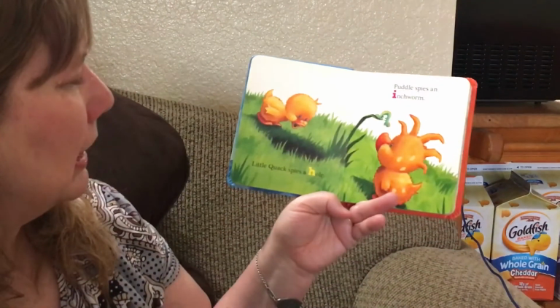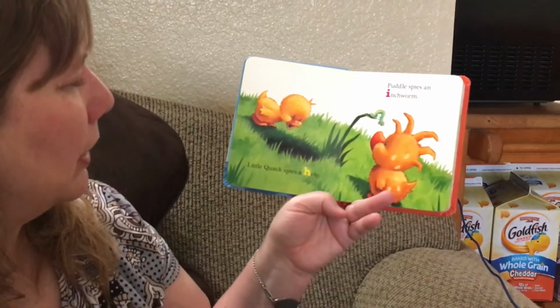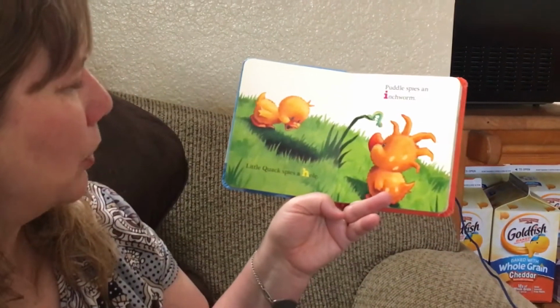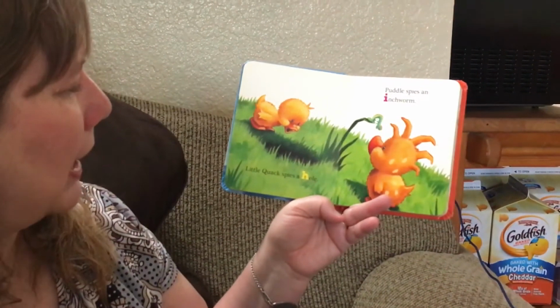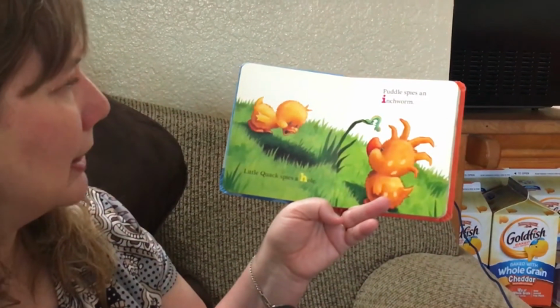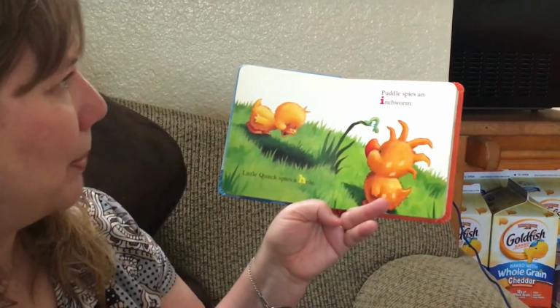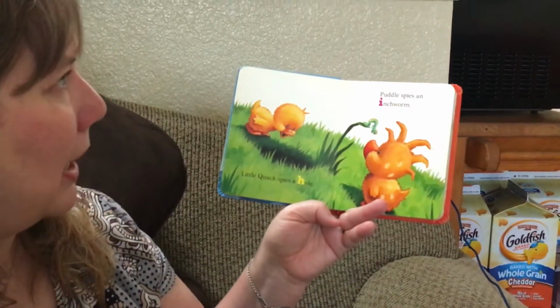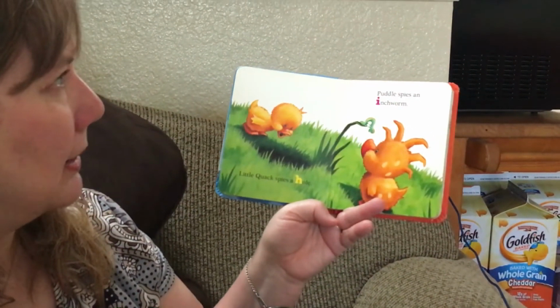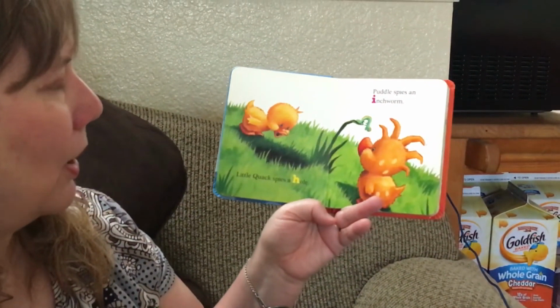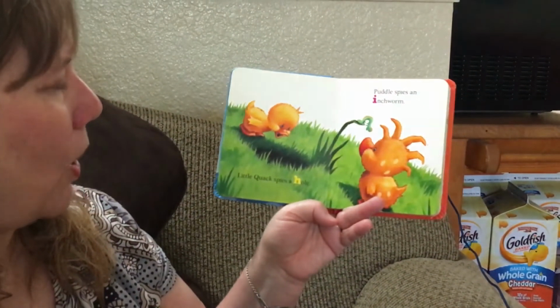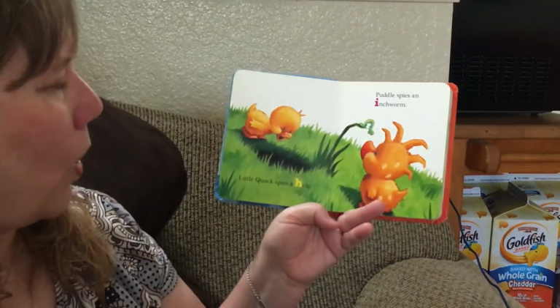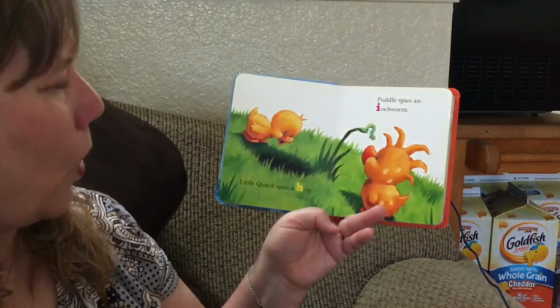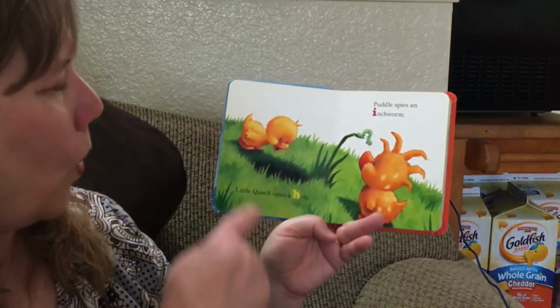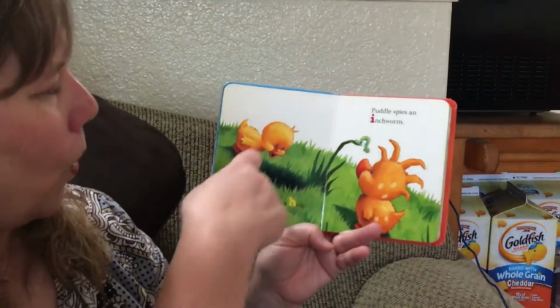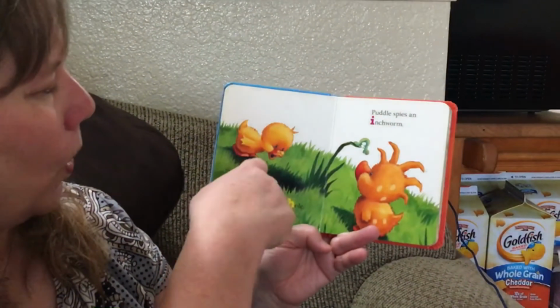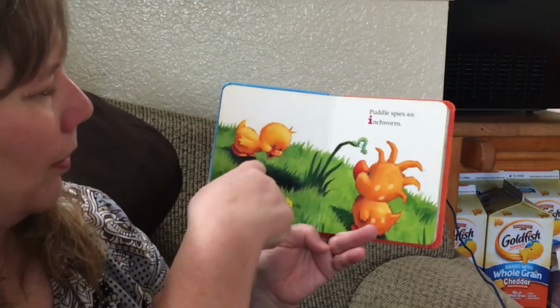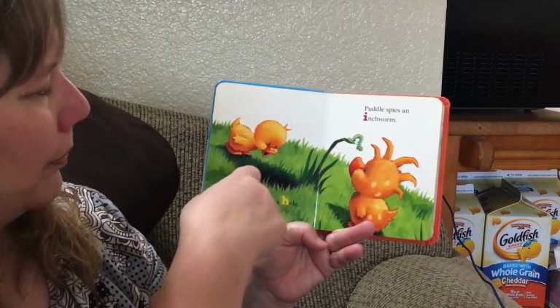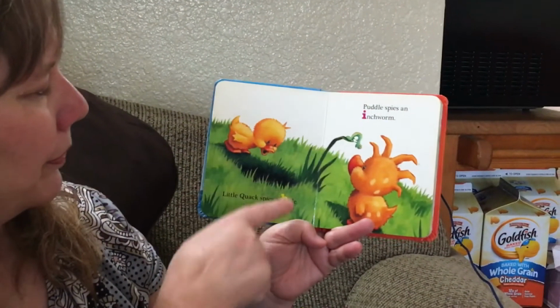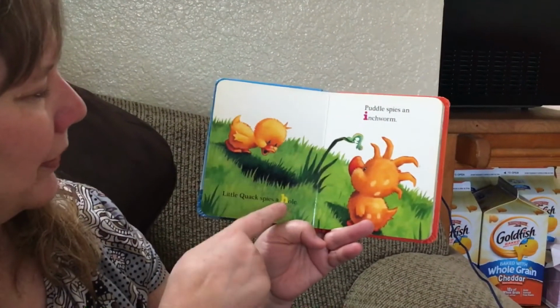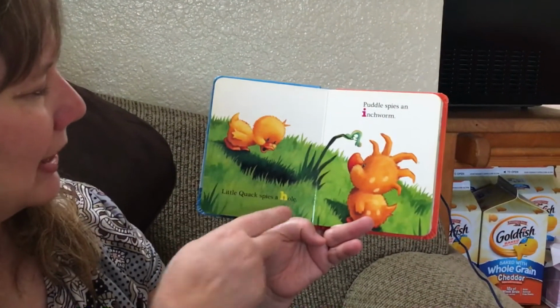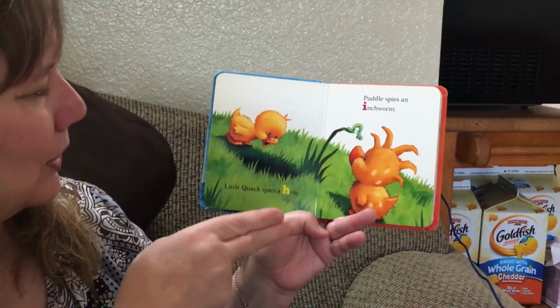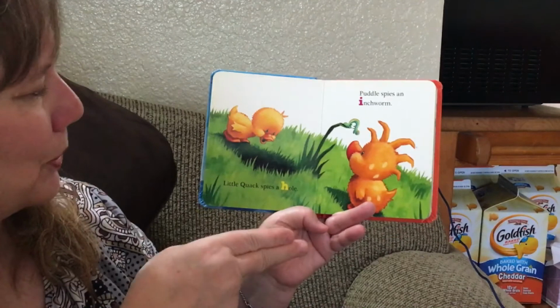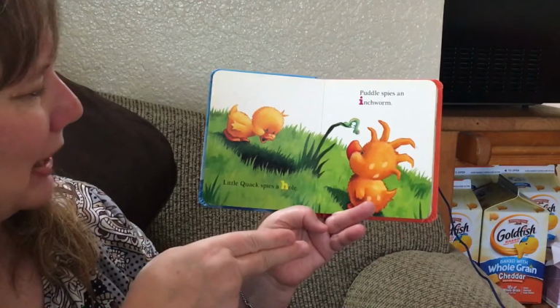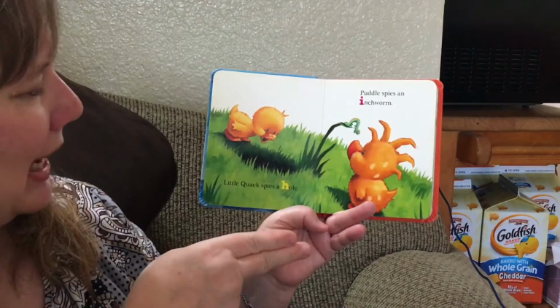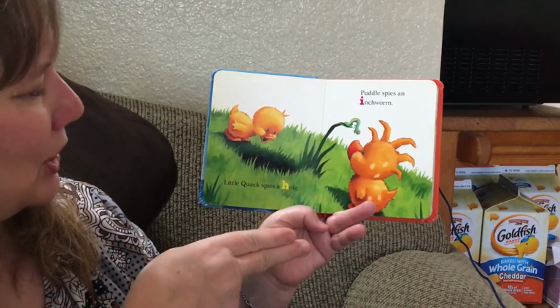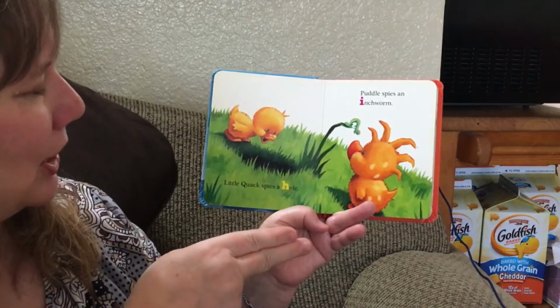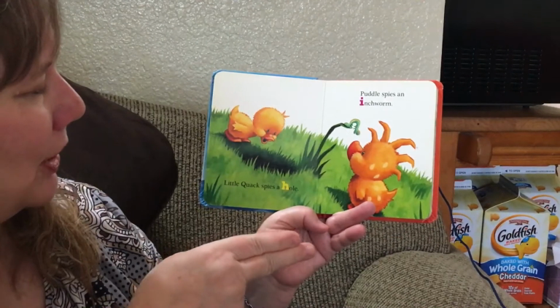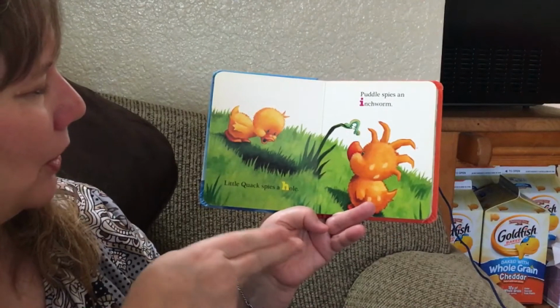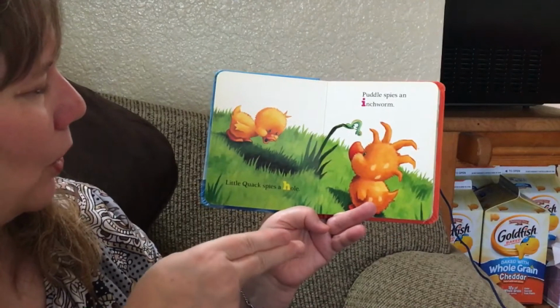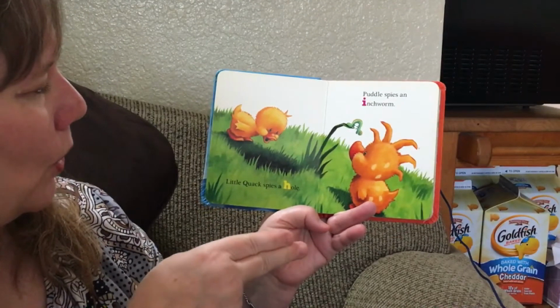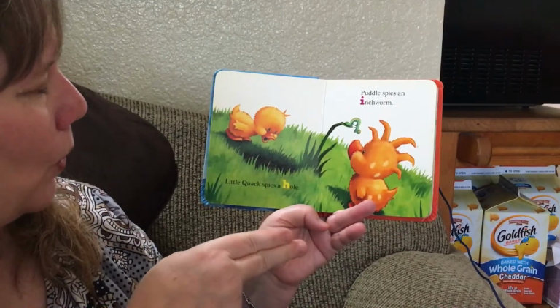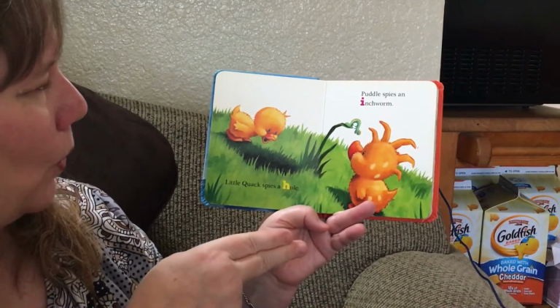Little Quack spies a hole. Starts with an H. Hole.